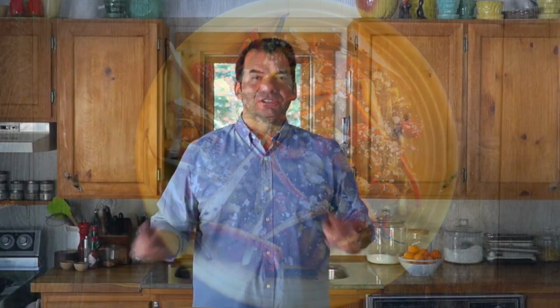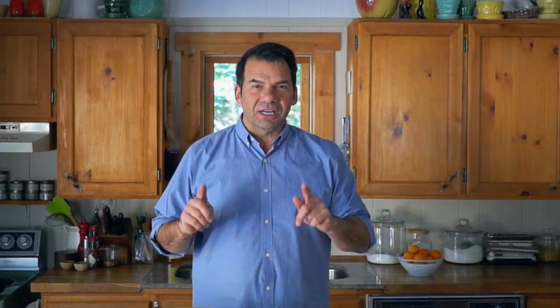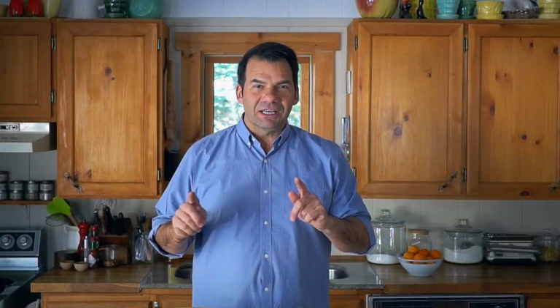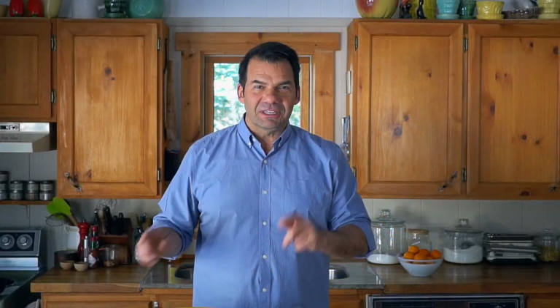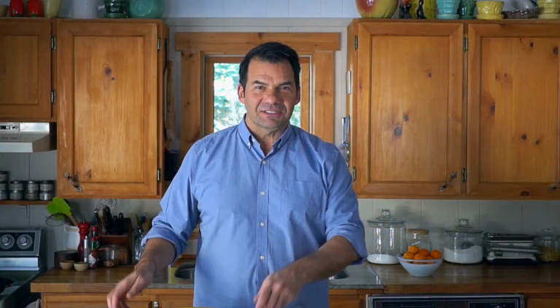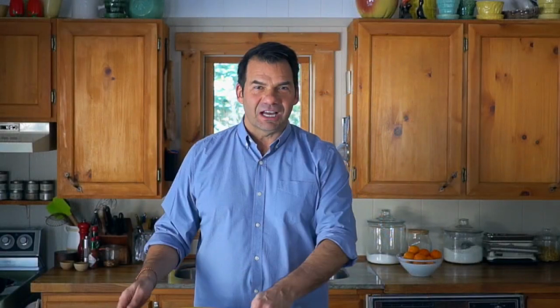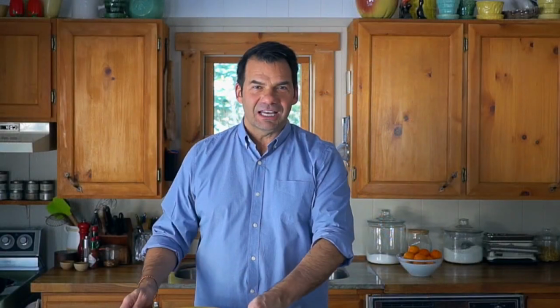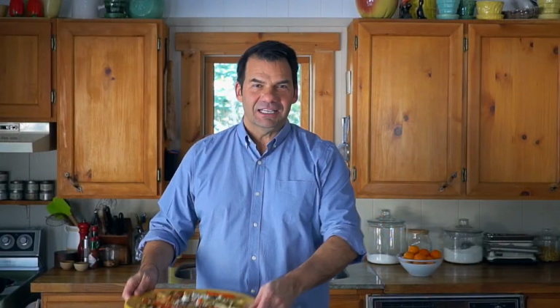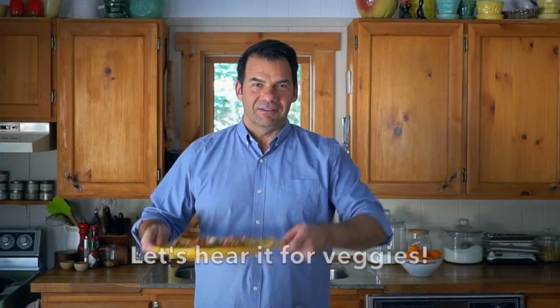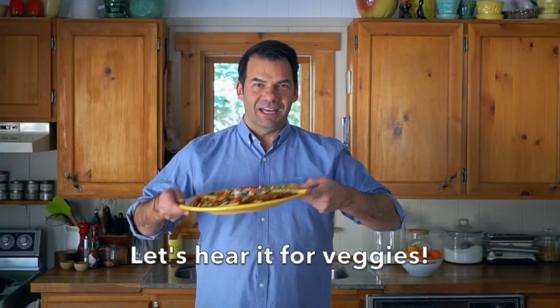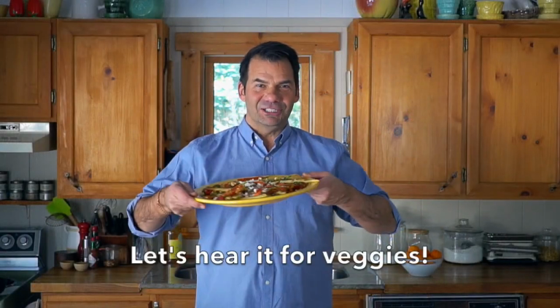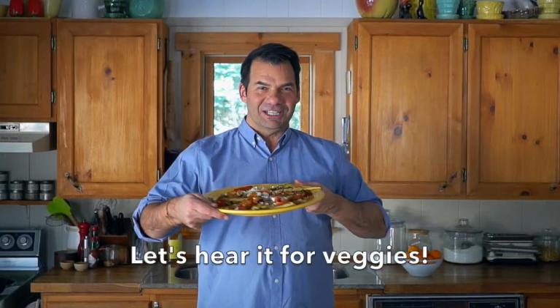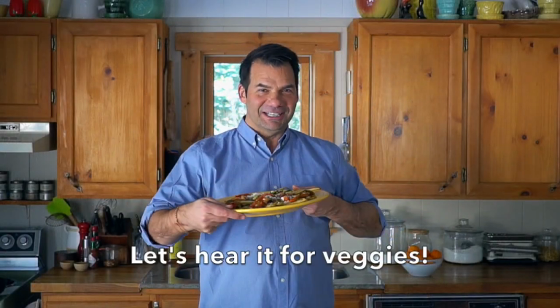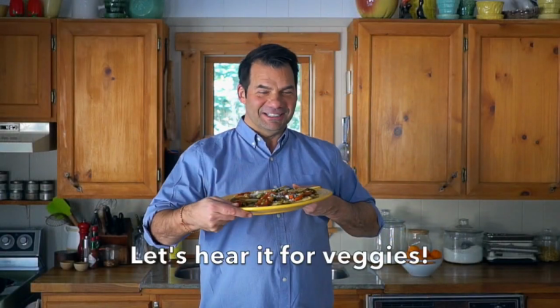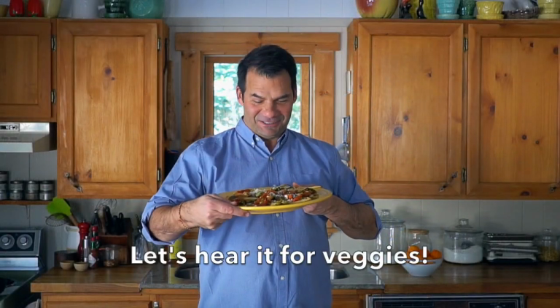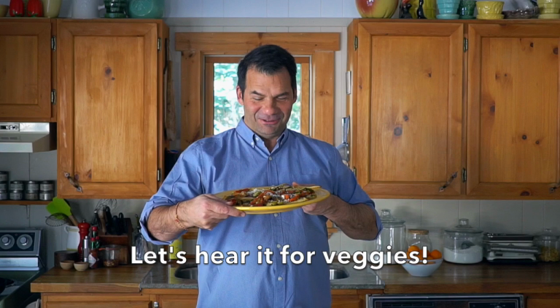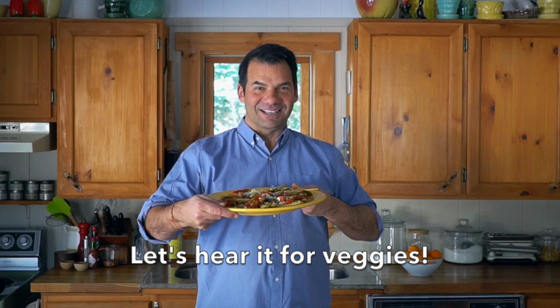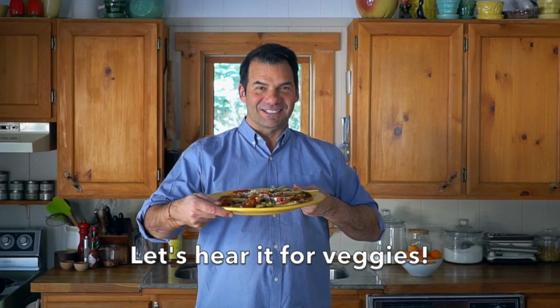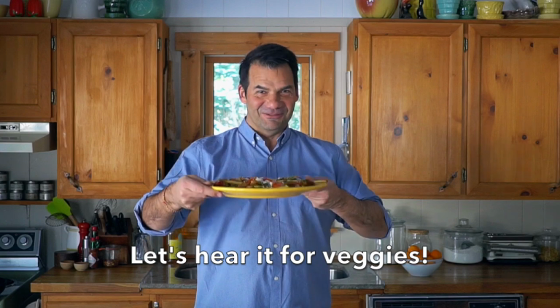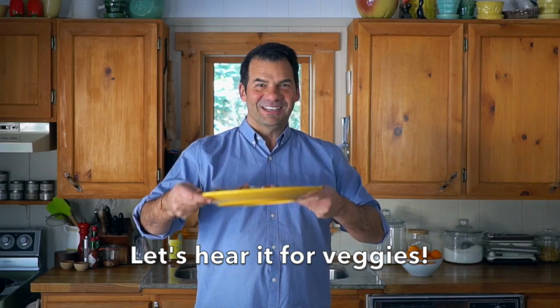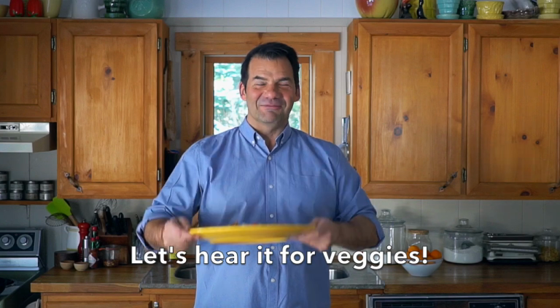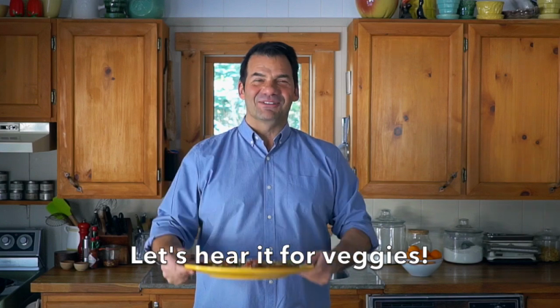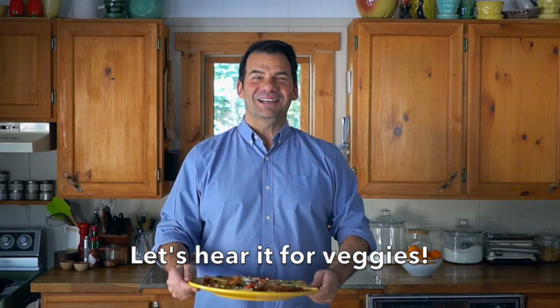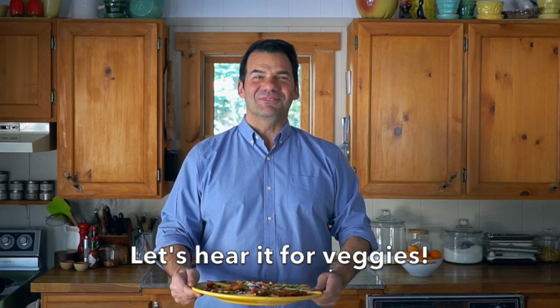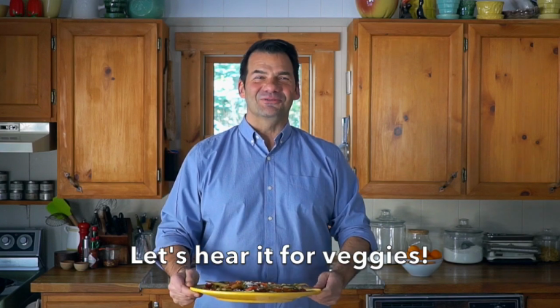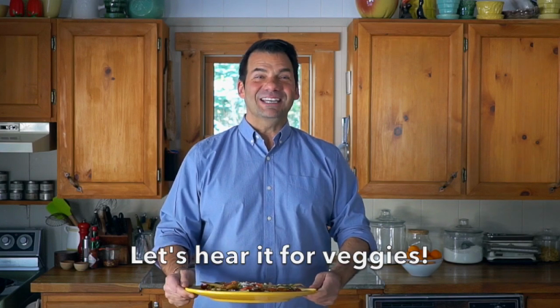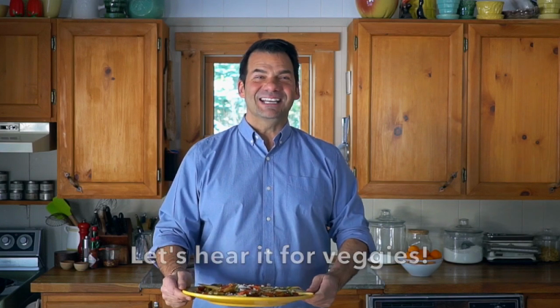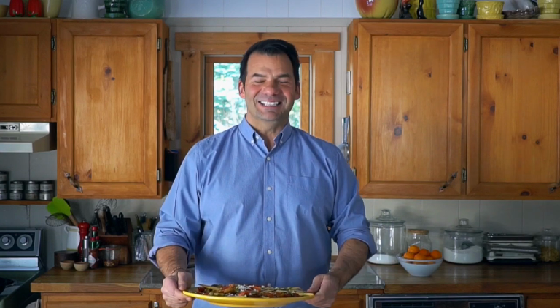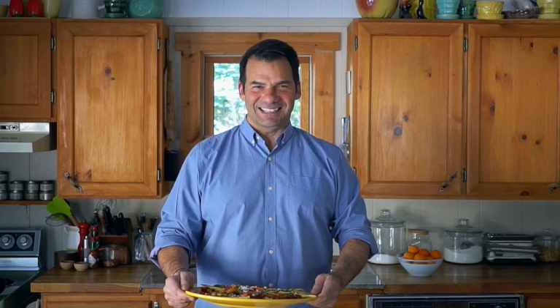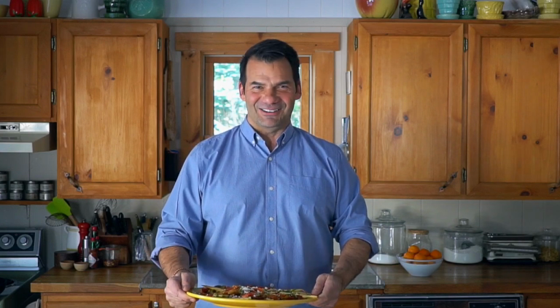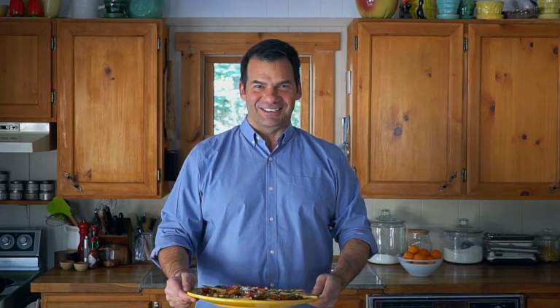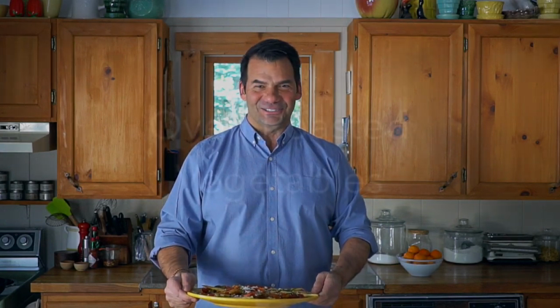Struggling with the side? Veggies to the rescue. Coming right up on Weekend at the Cottage.